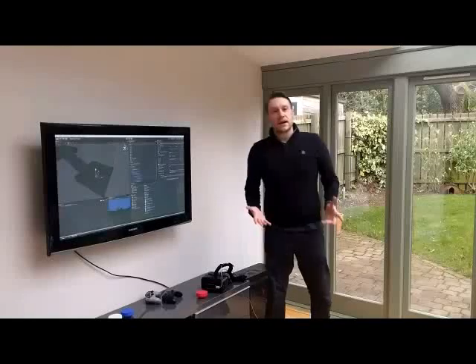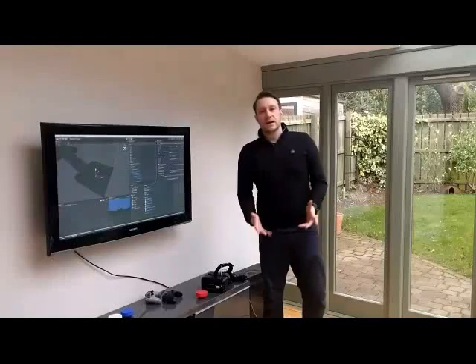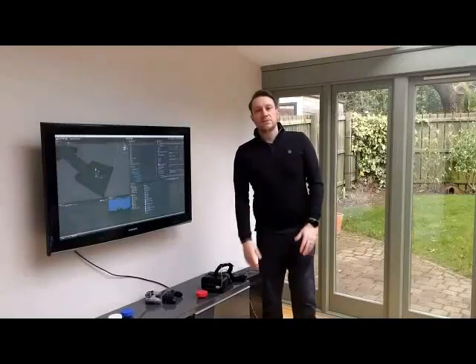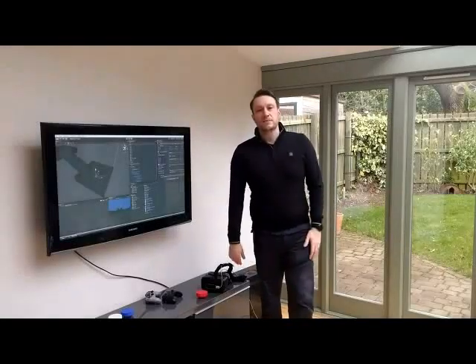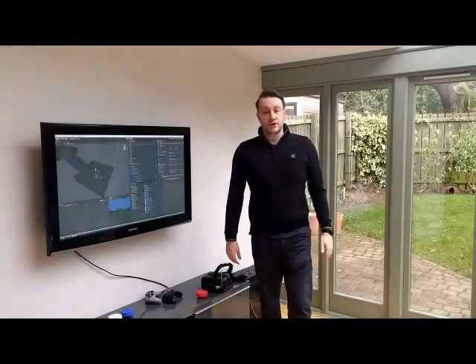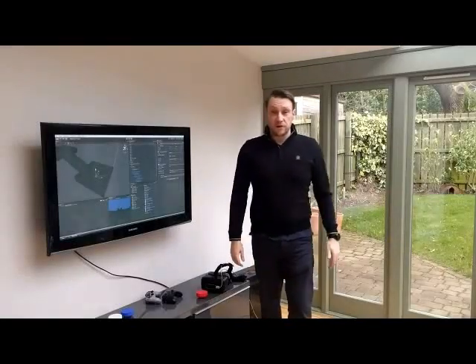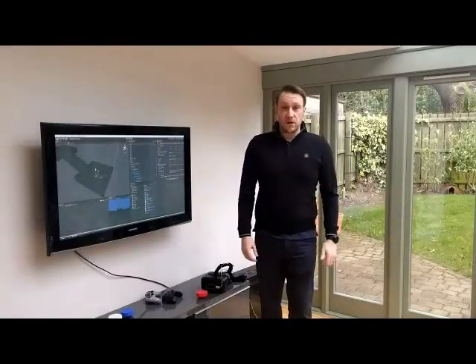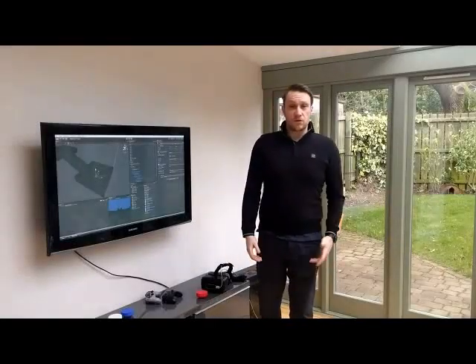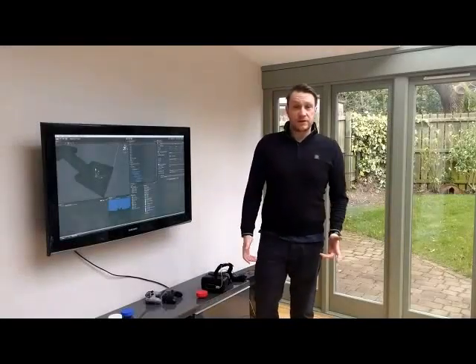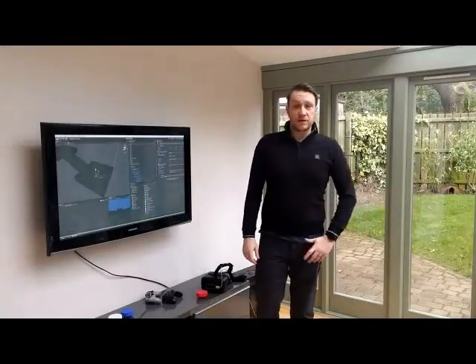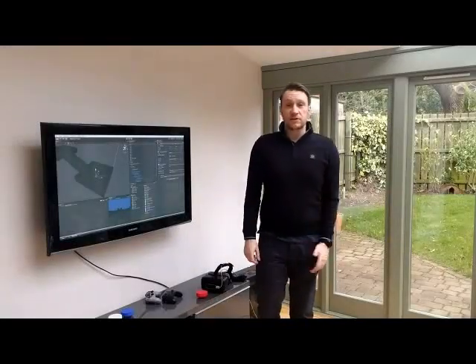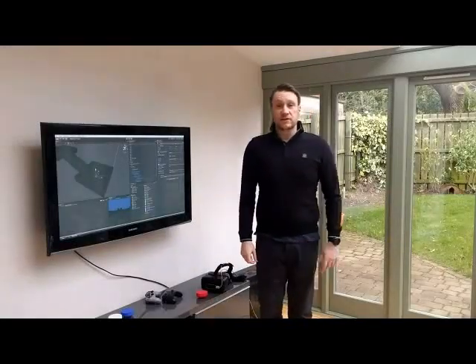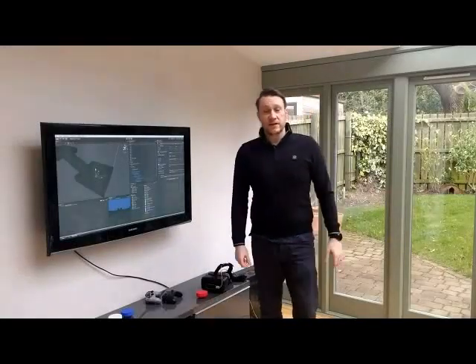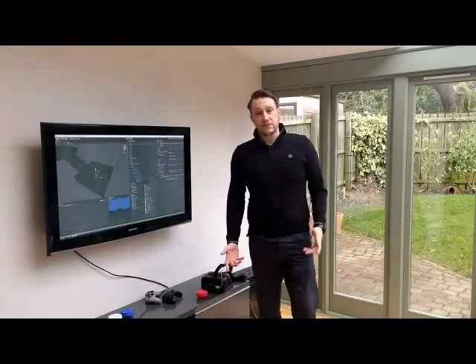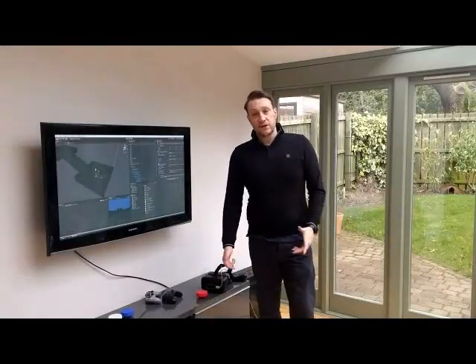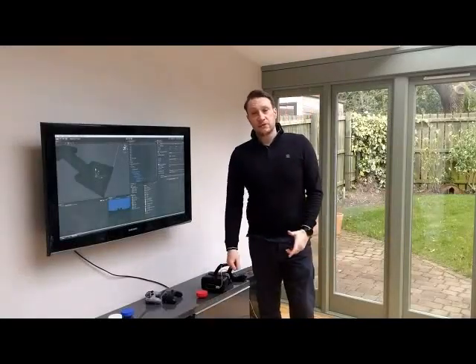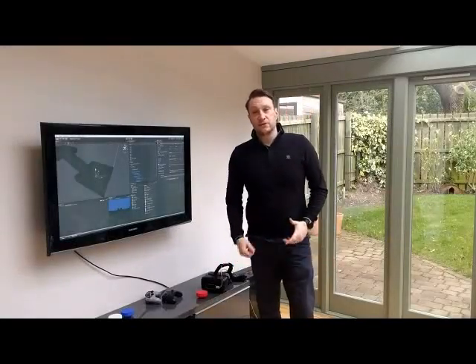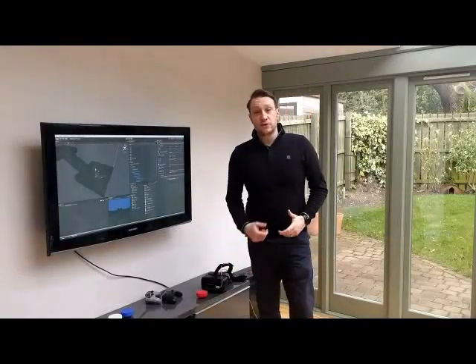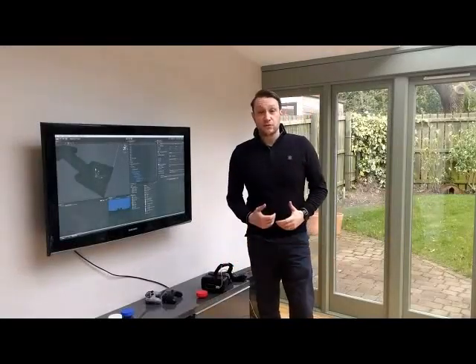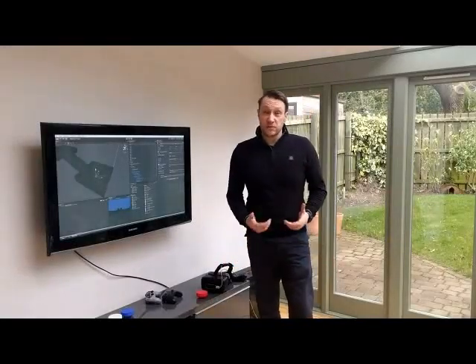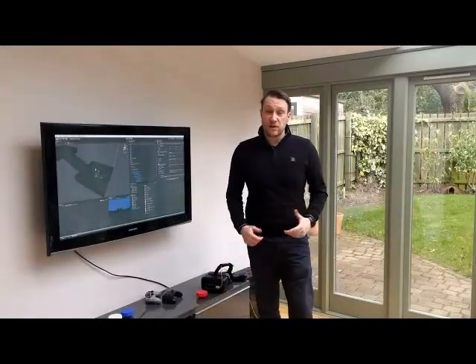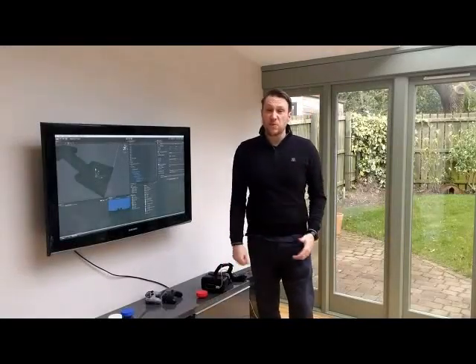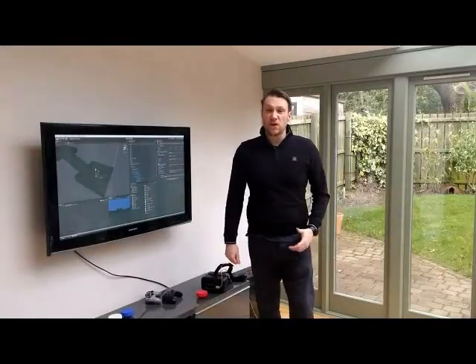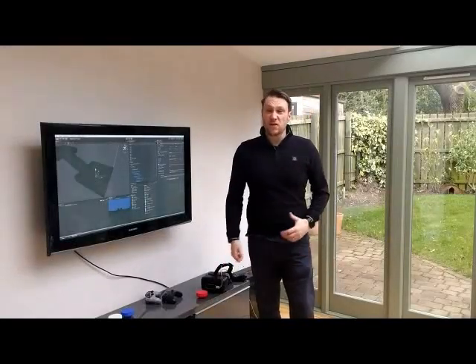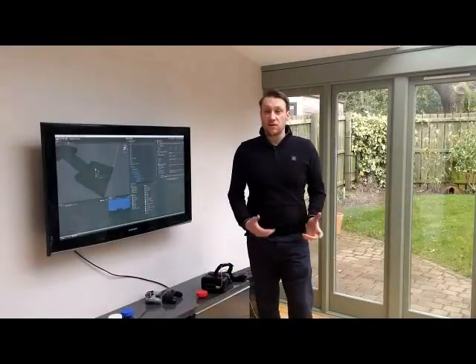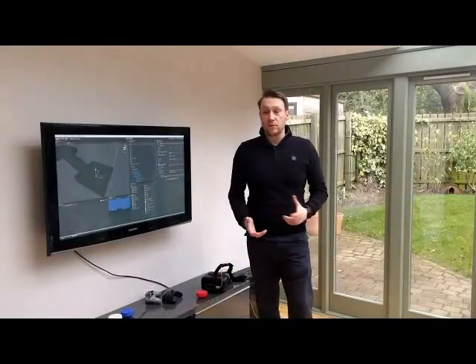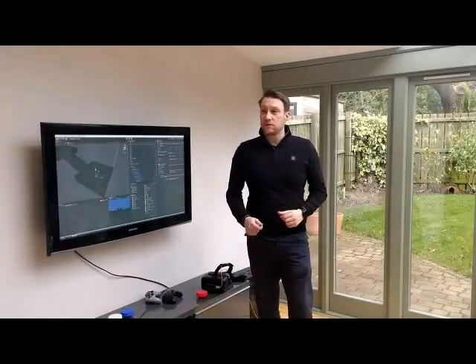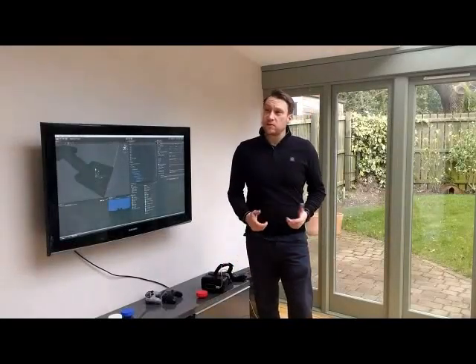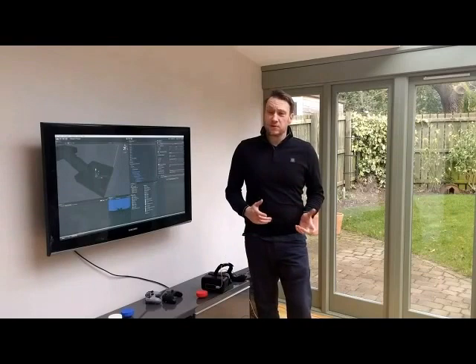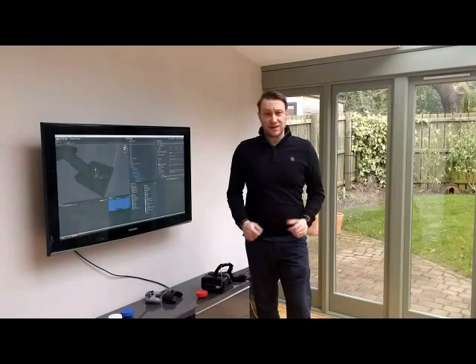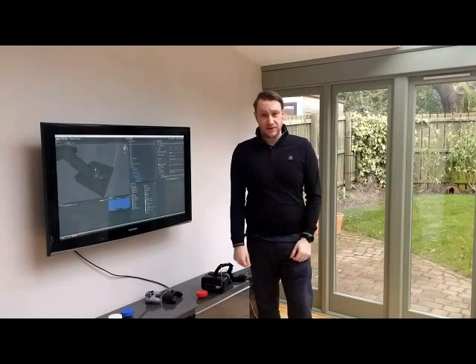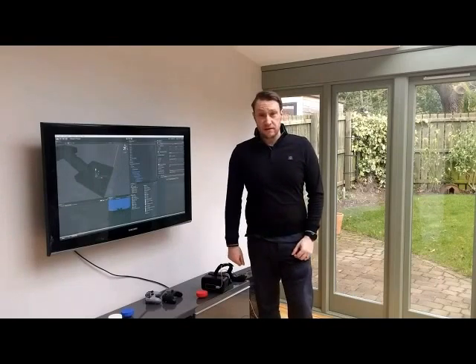Hi guys, my name is Jess Graham. I want to take a couple of minutes in this video to show you something I've been working on and off with for about the past year.